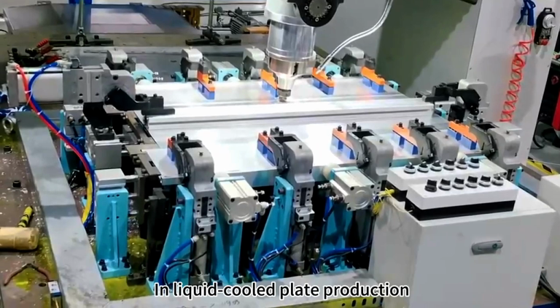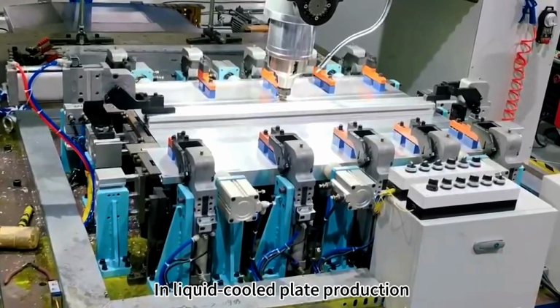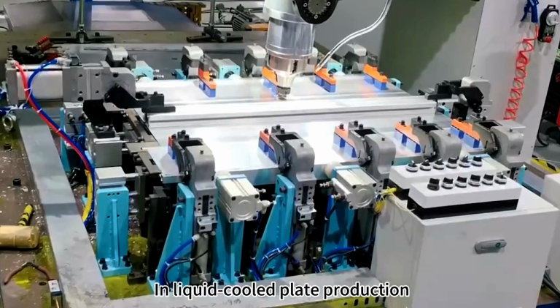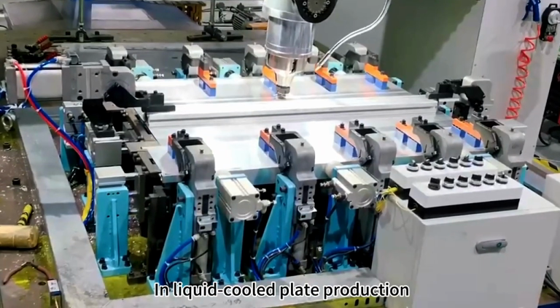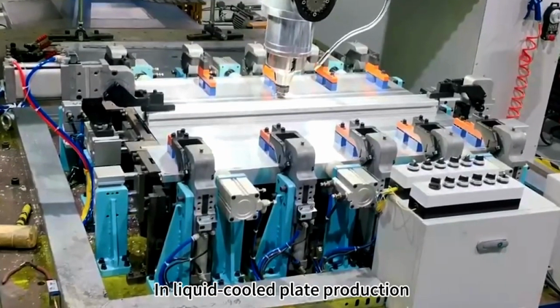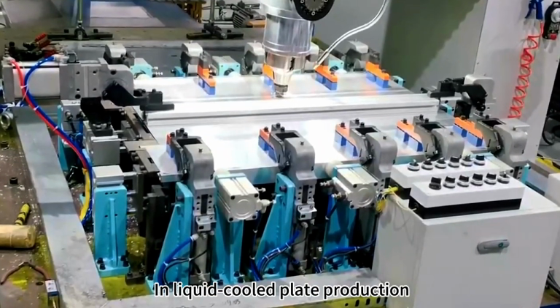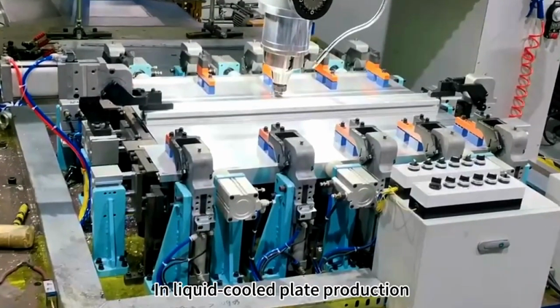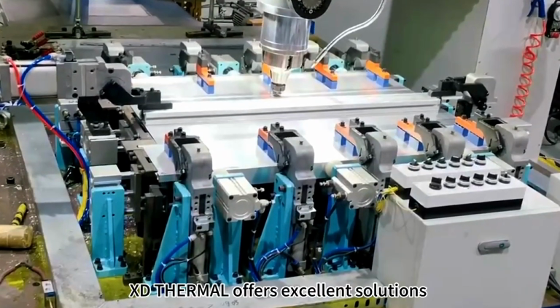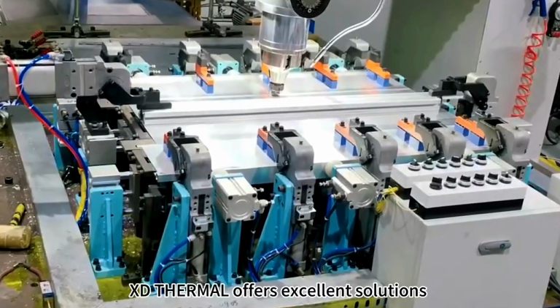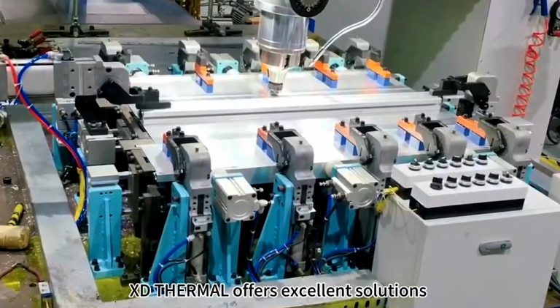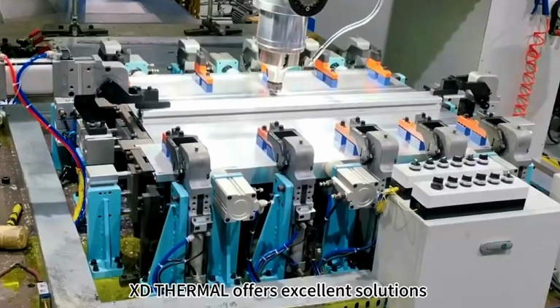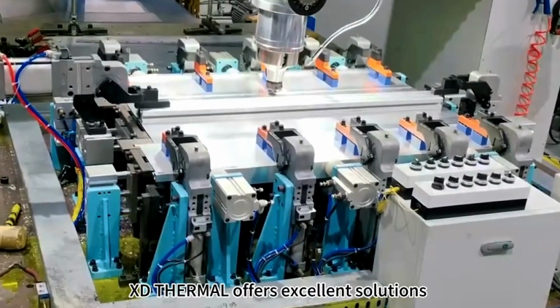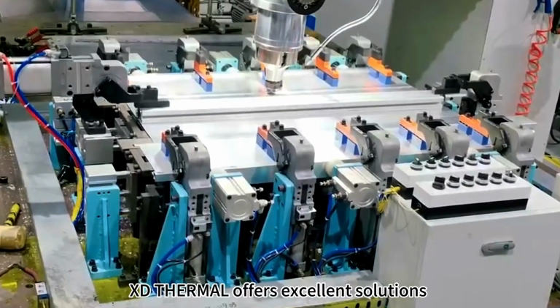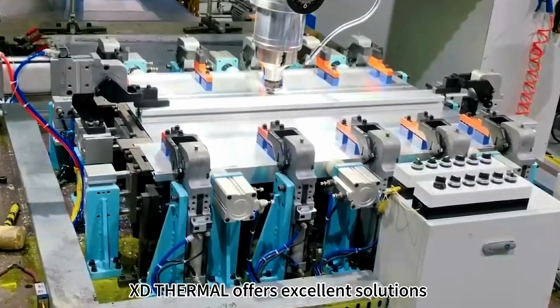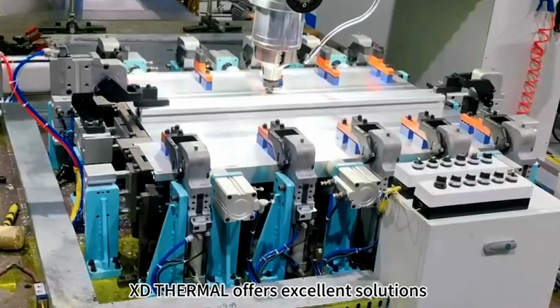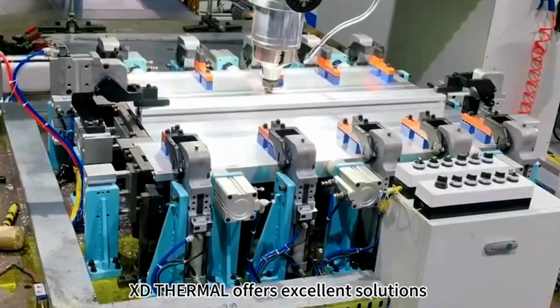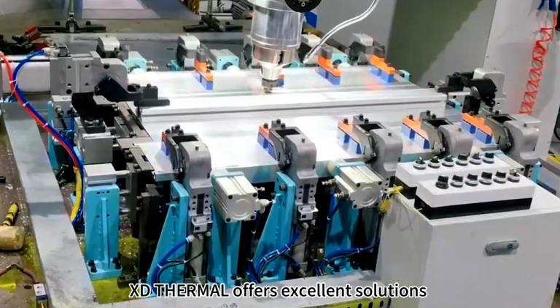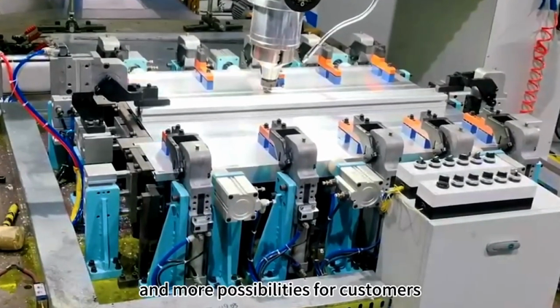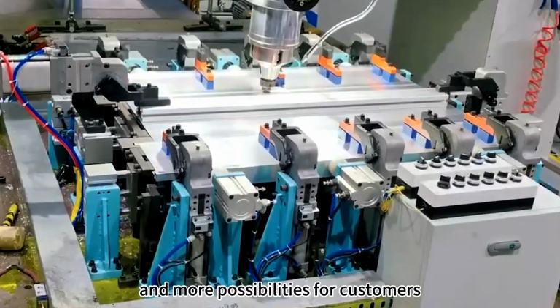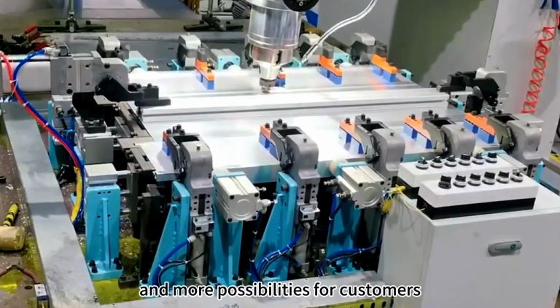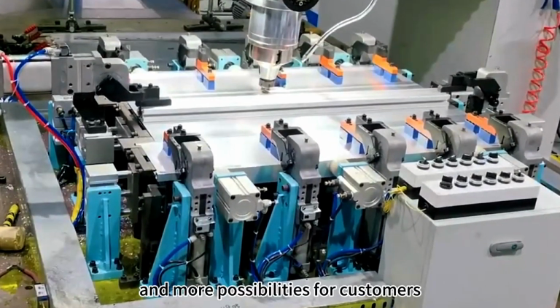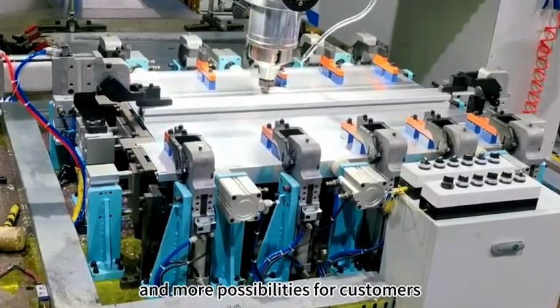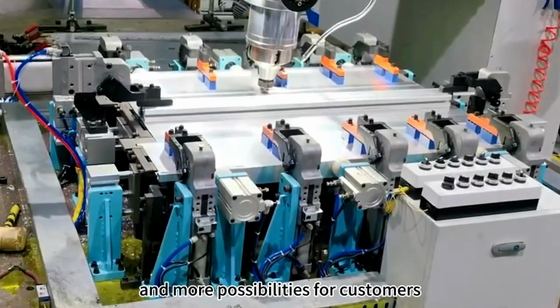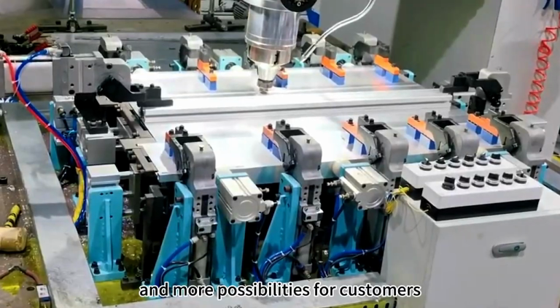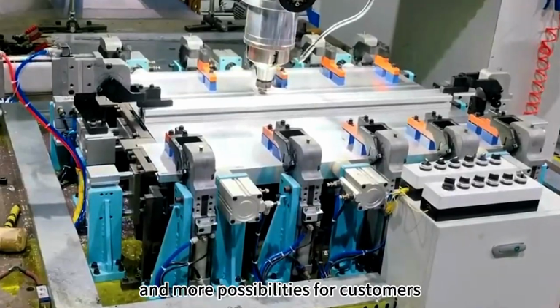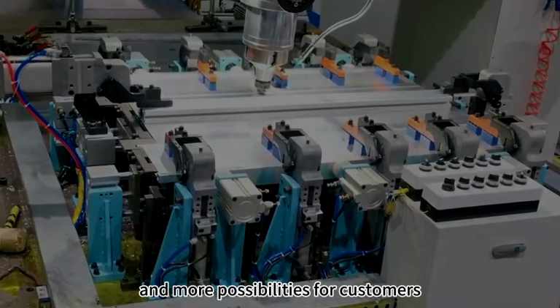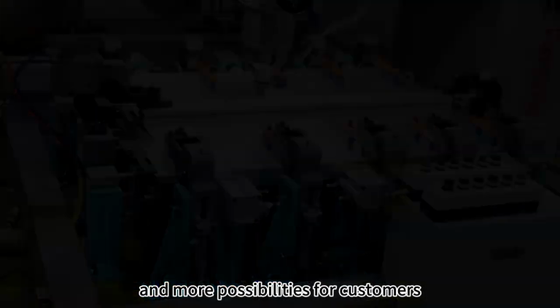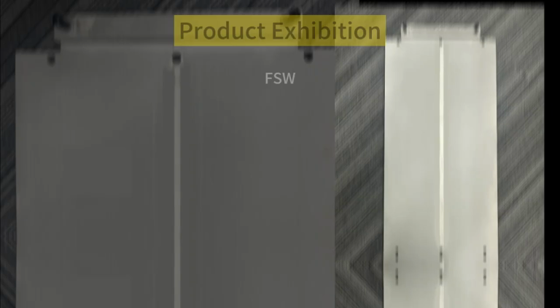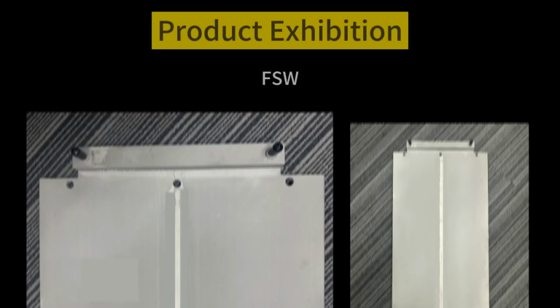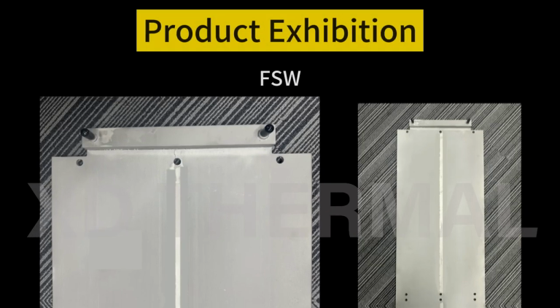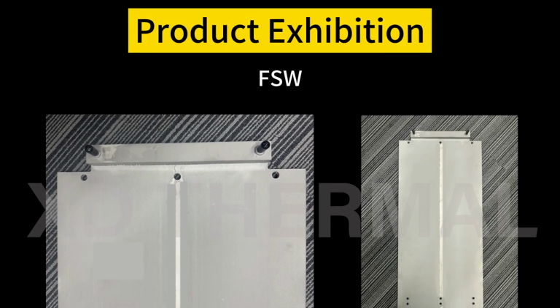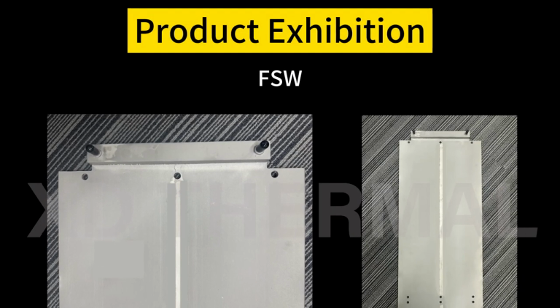In liquid cooled plate production, XD-Zermal offers excellent solutions and more possibilities for customers.